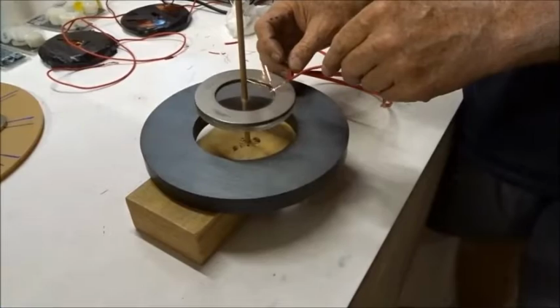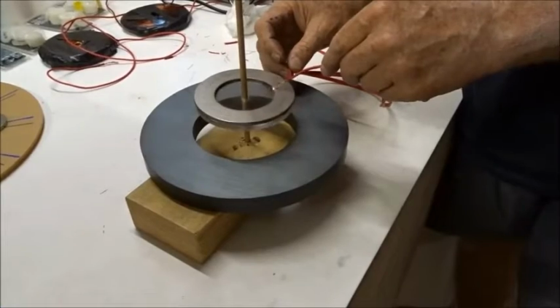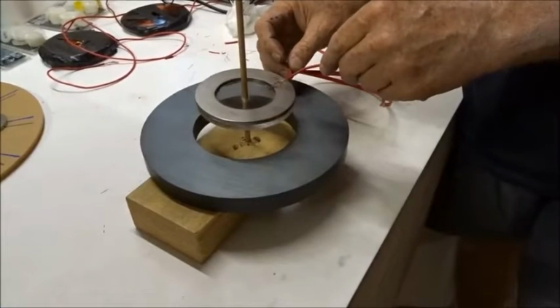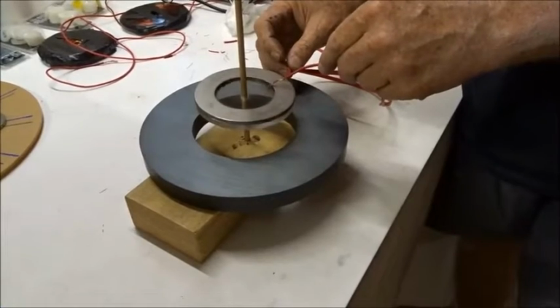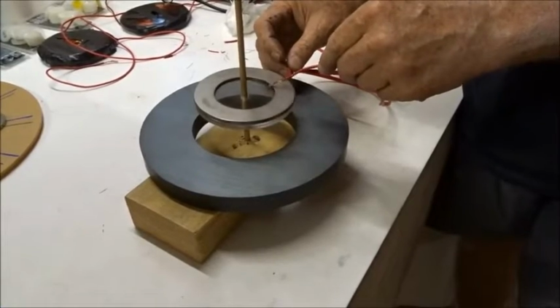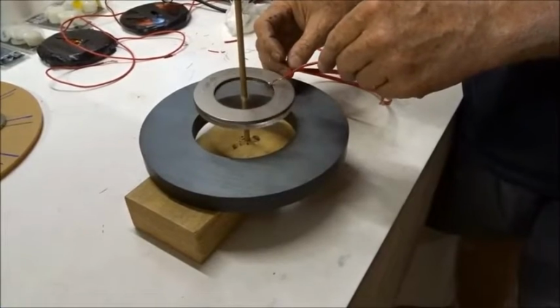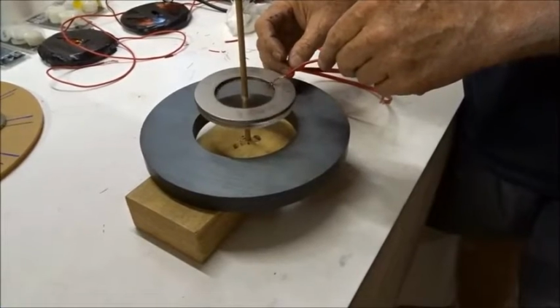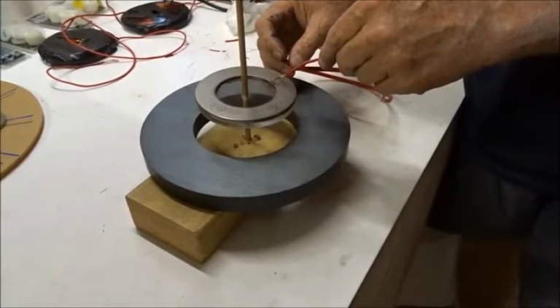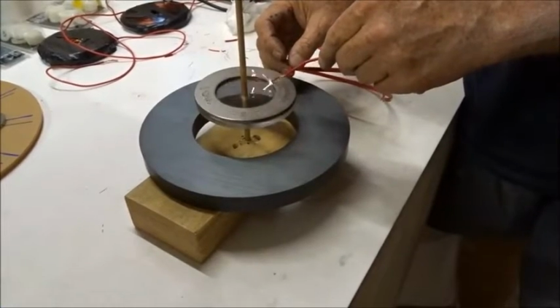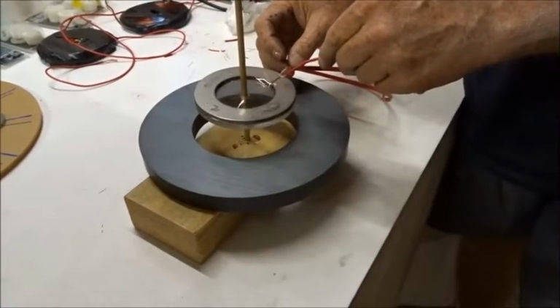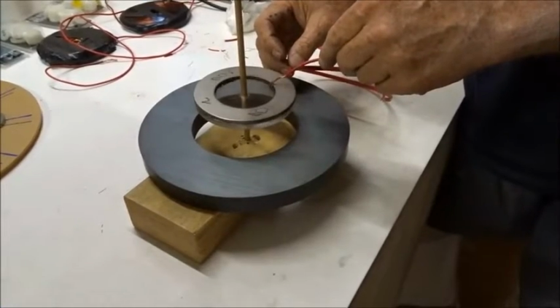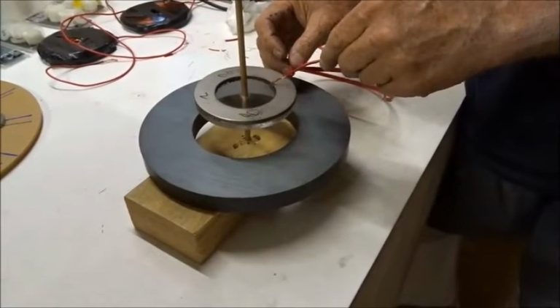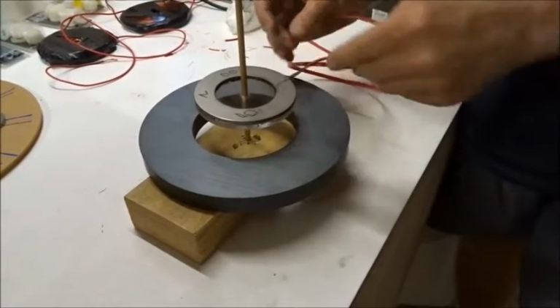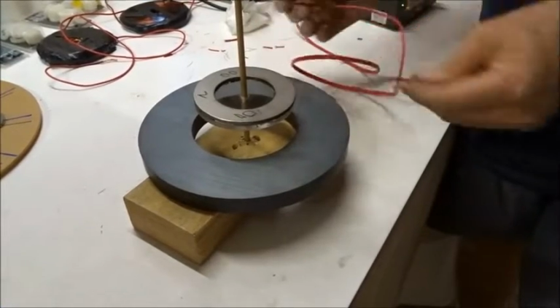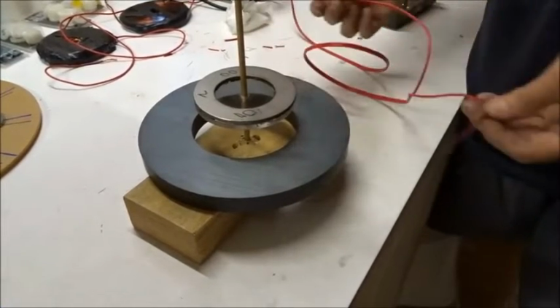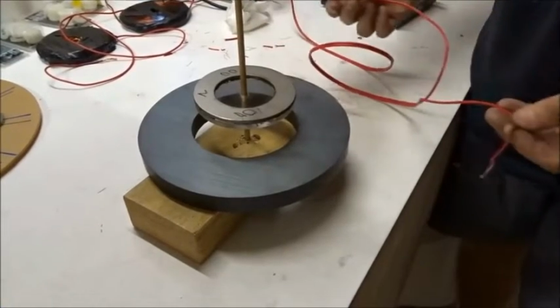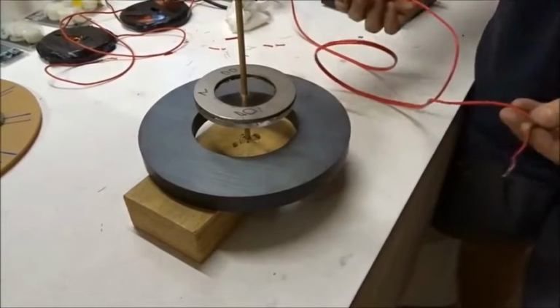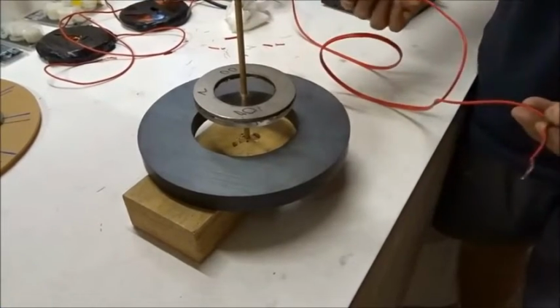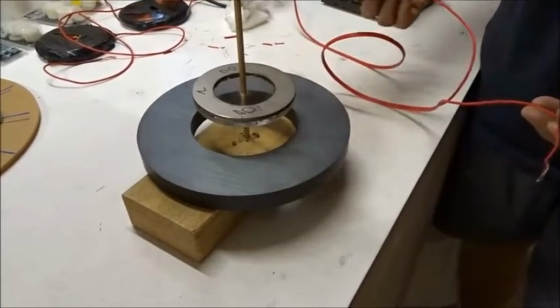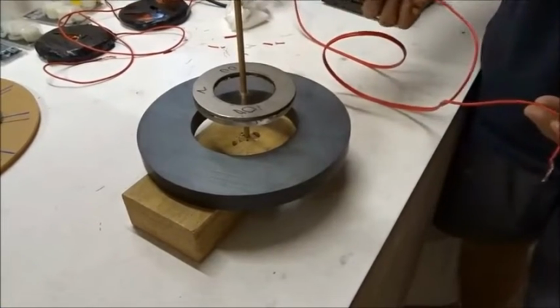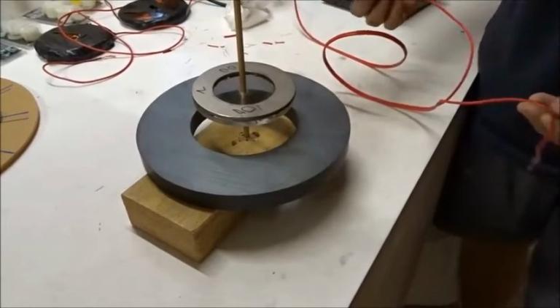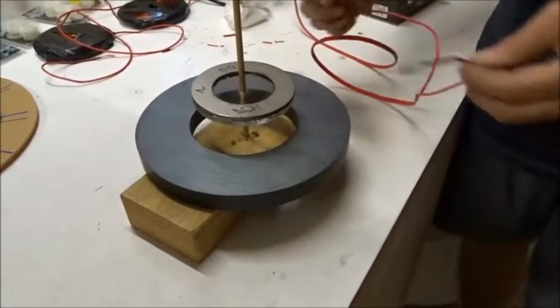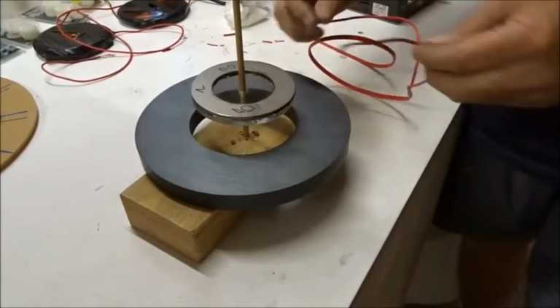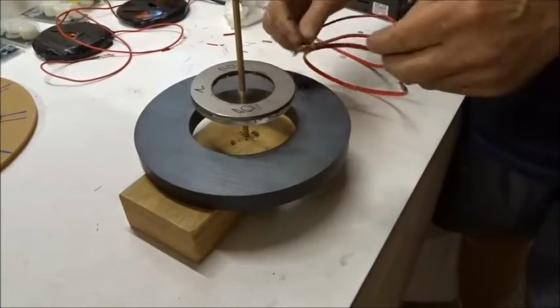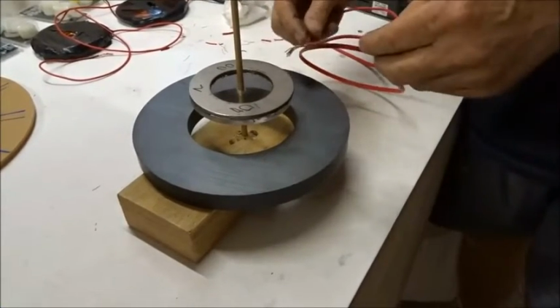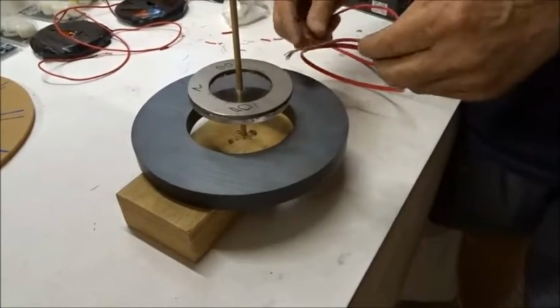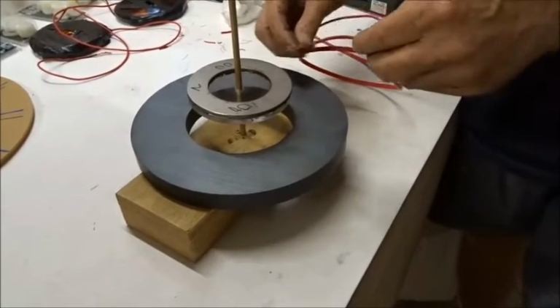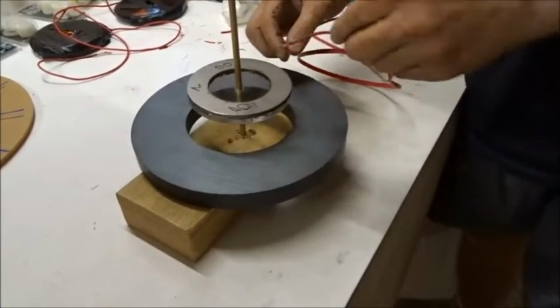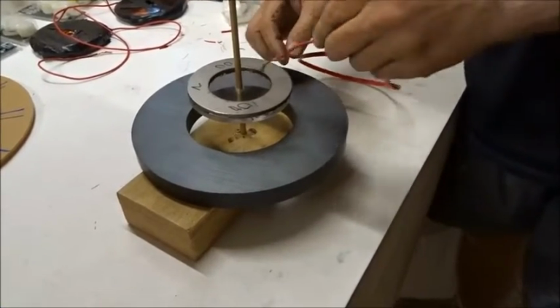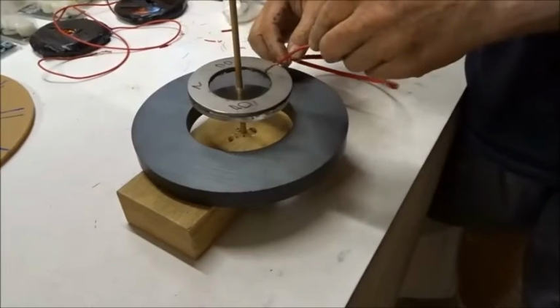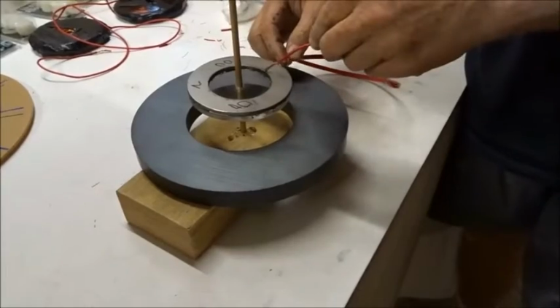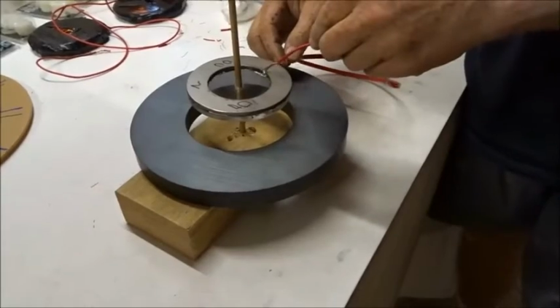Now why should it spin like that? There's no Newtonian action-reaction, no Newton's third law.